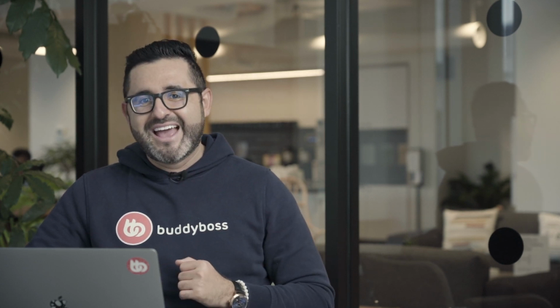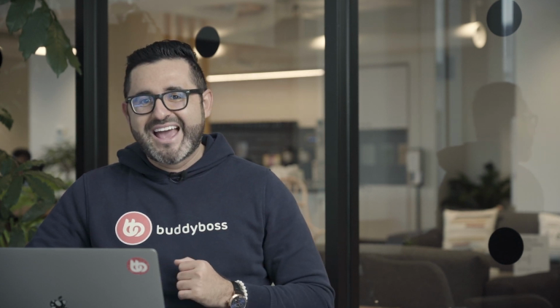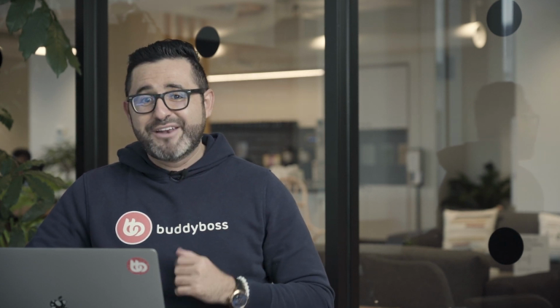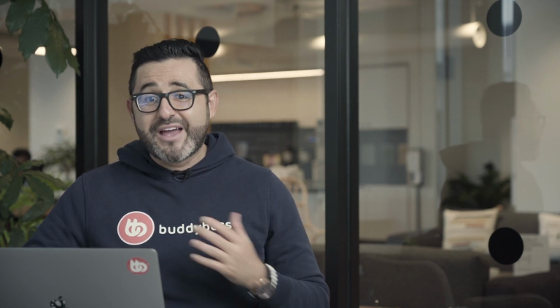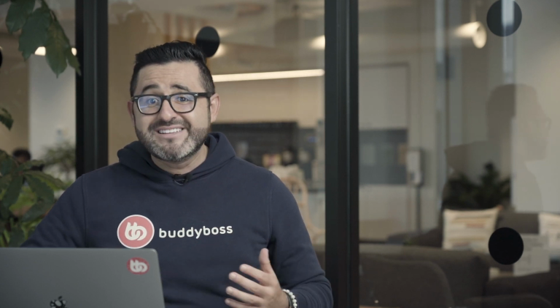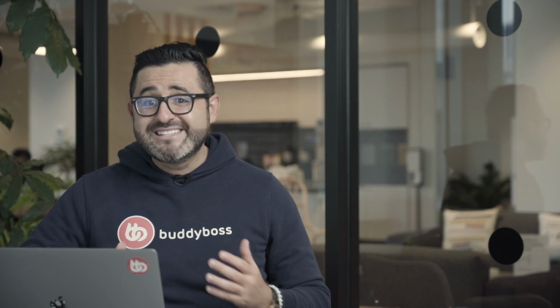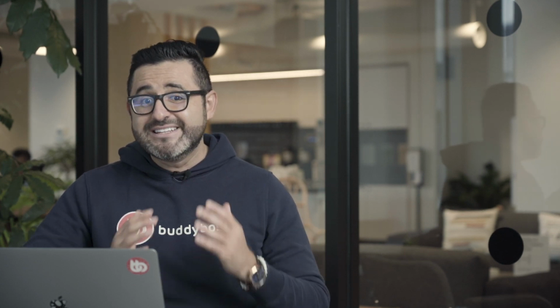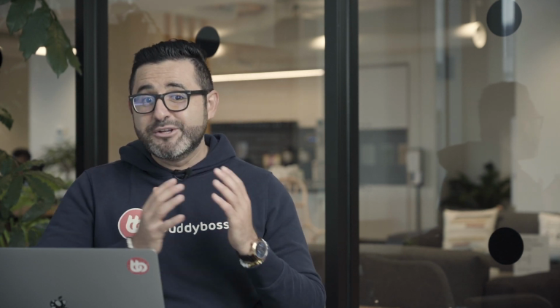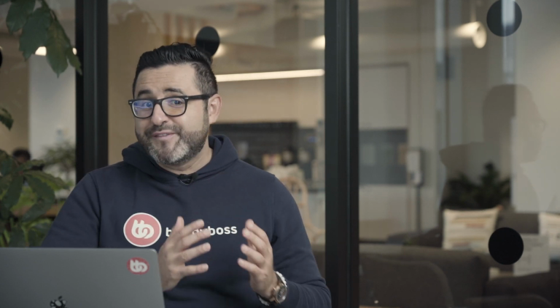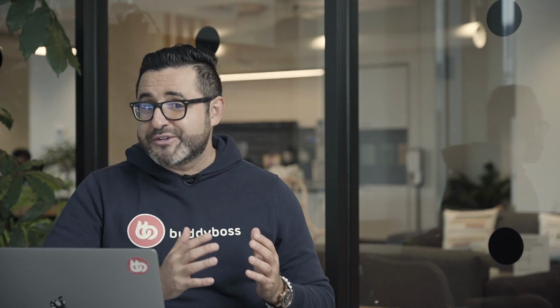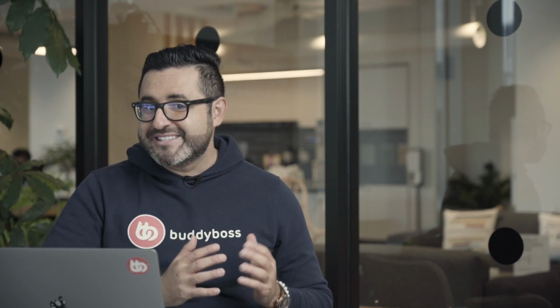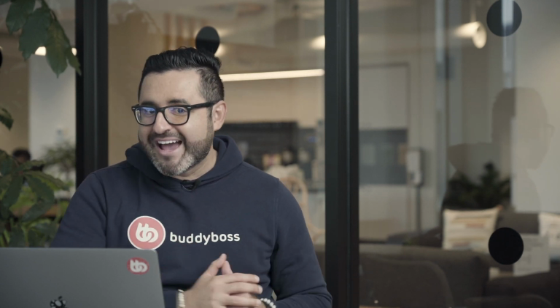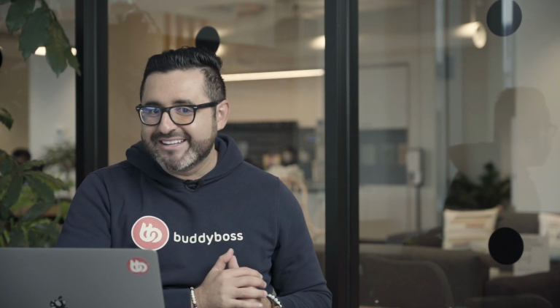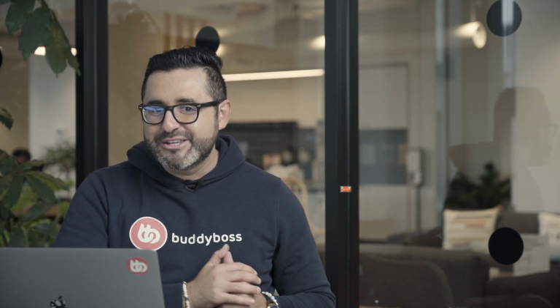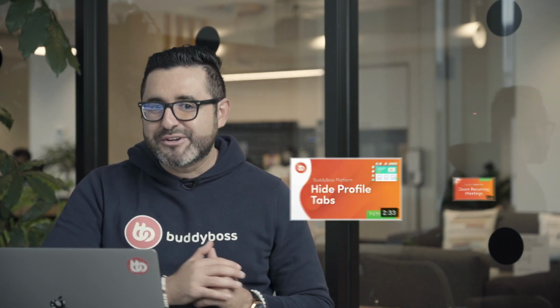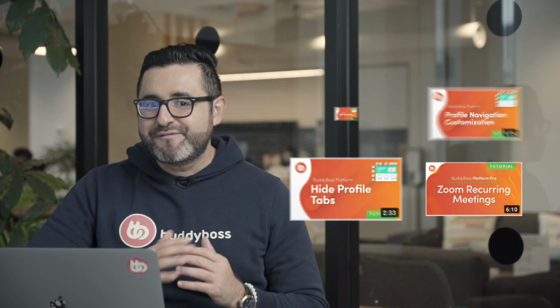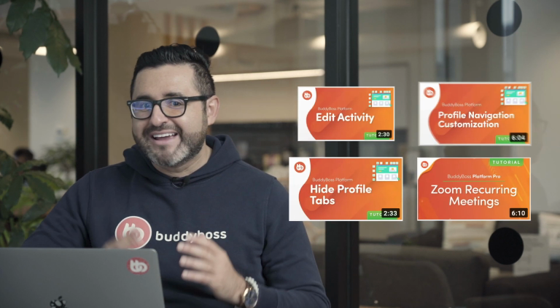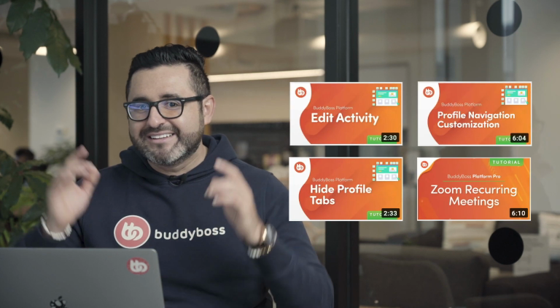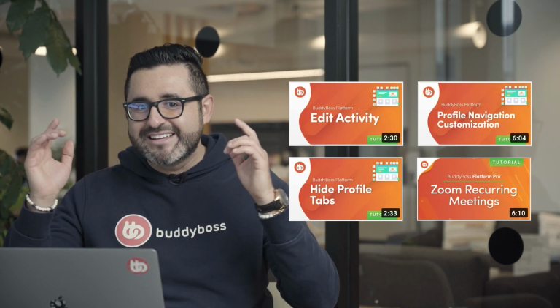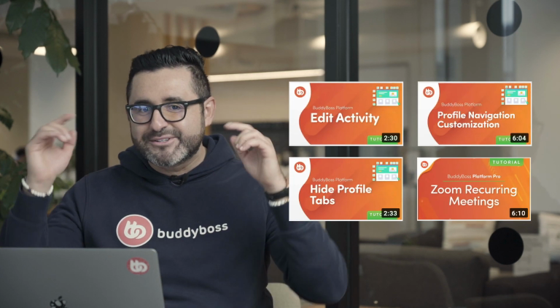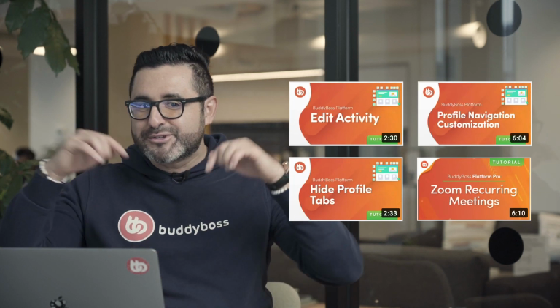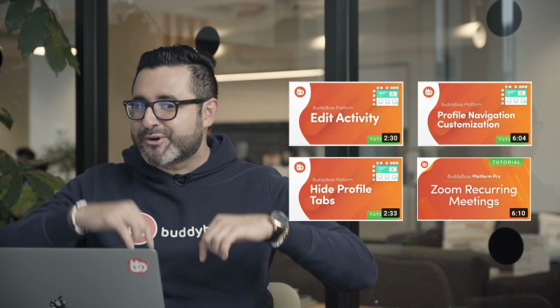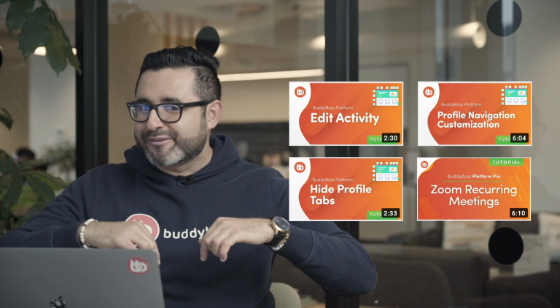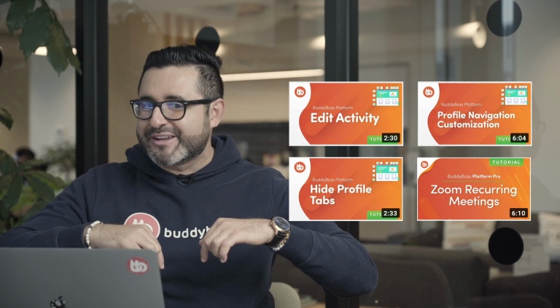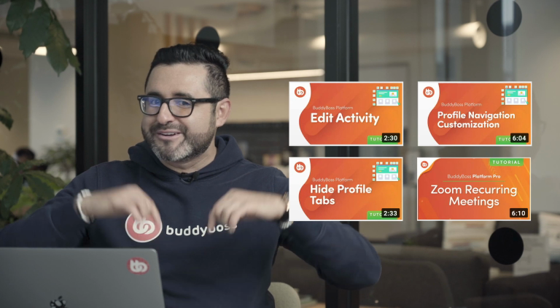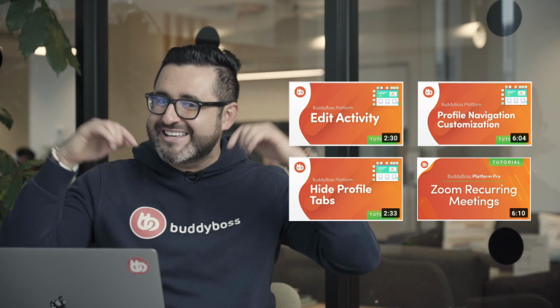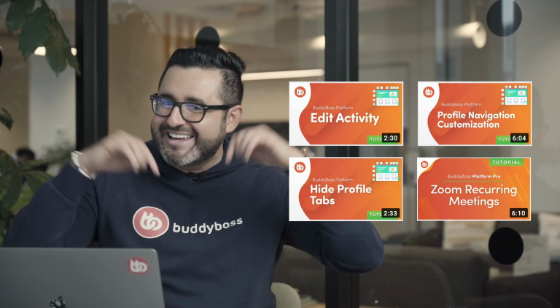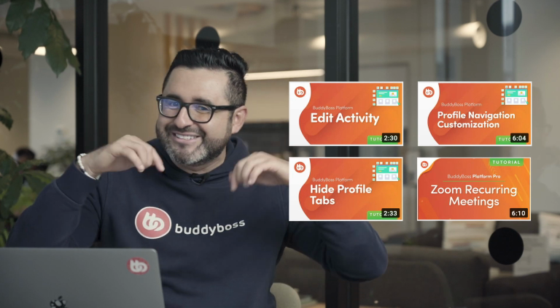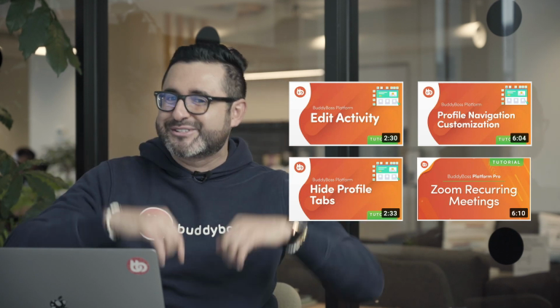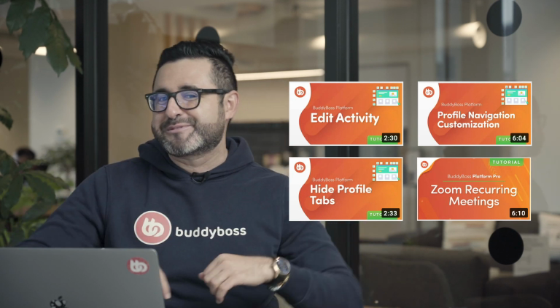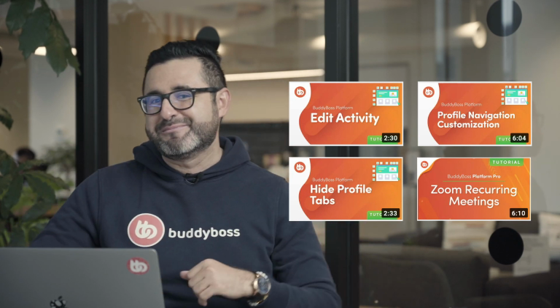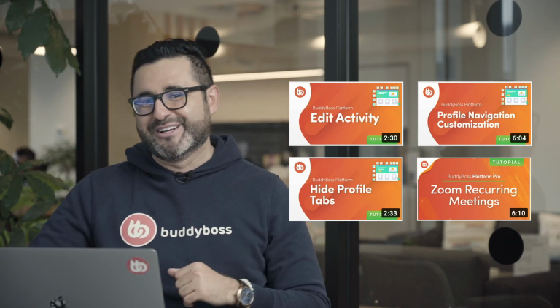If you haven't seen the new features yet, you can find the links to the tutorial videos in the description below.